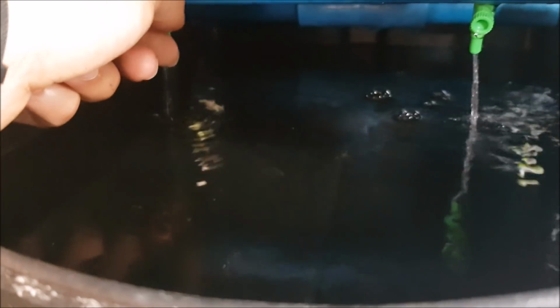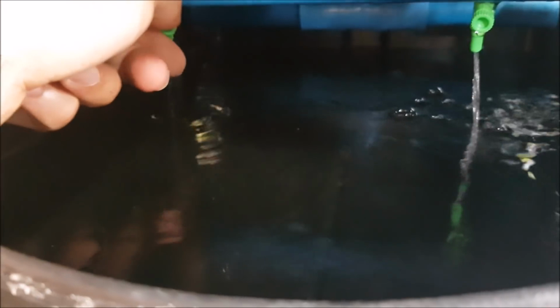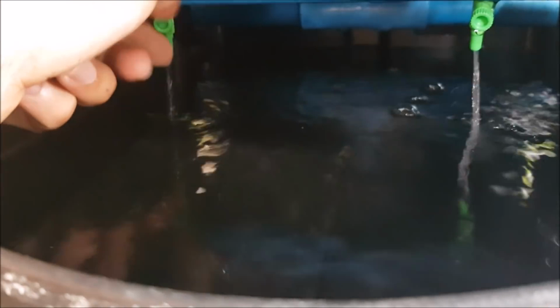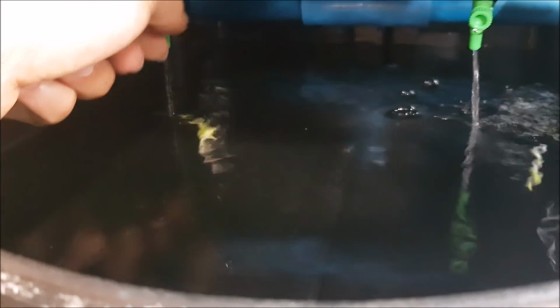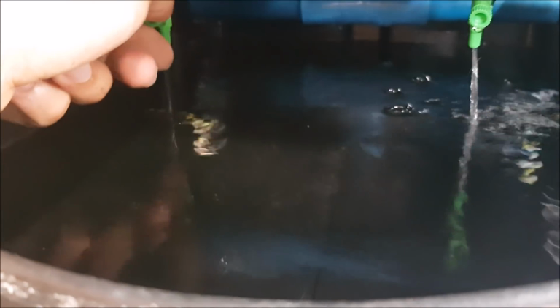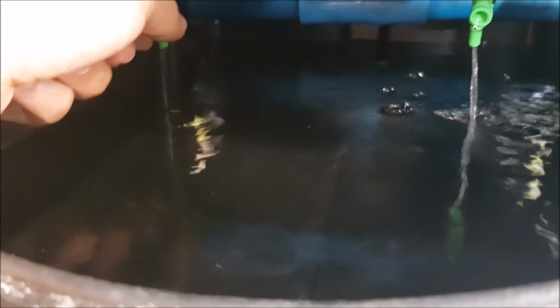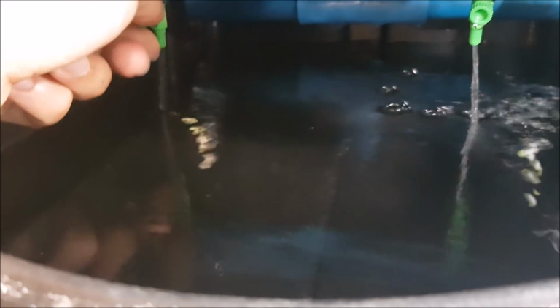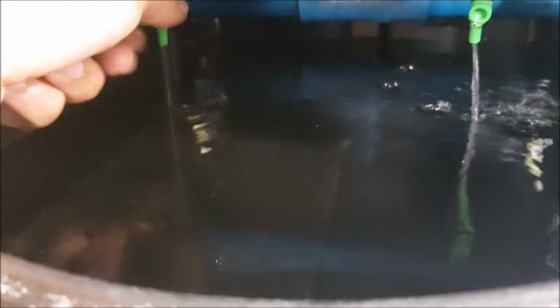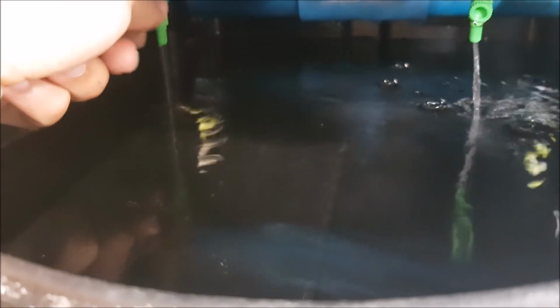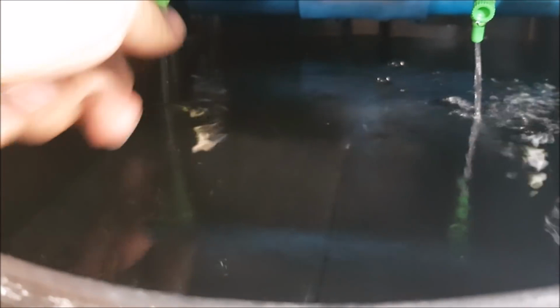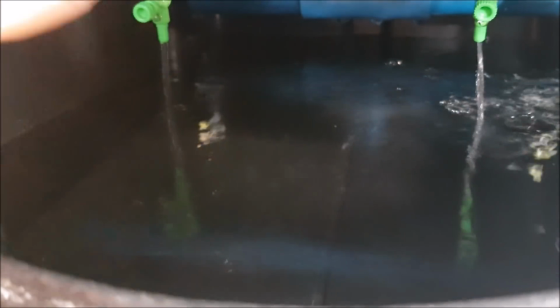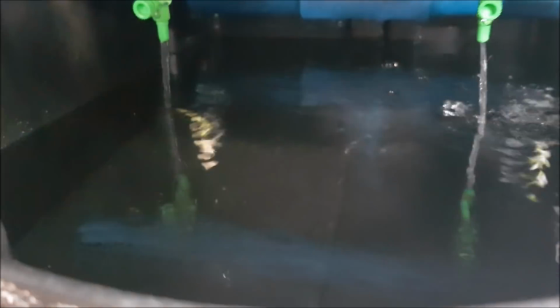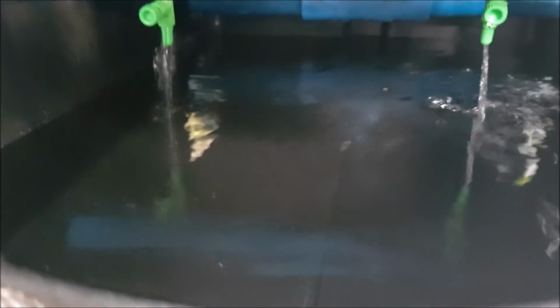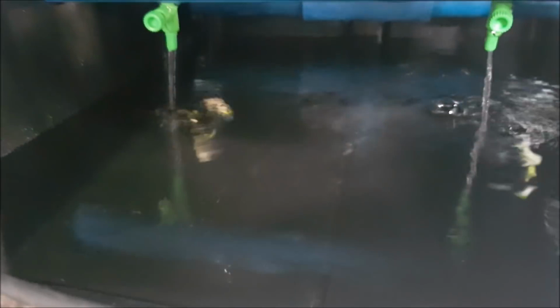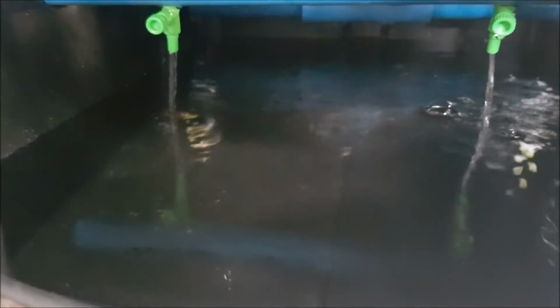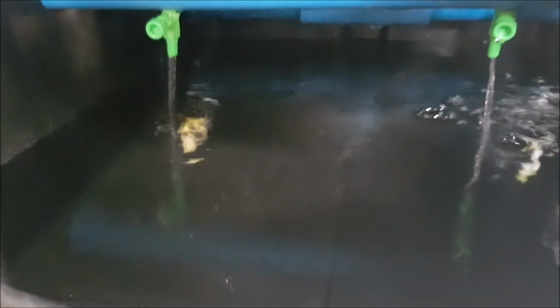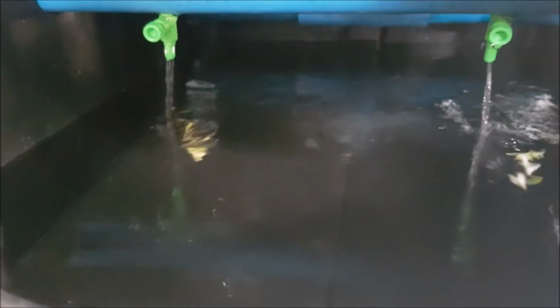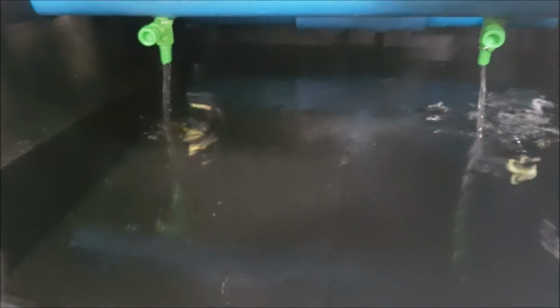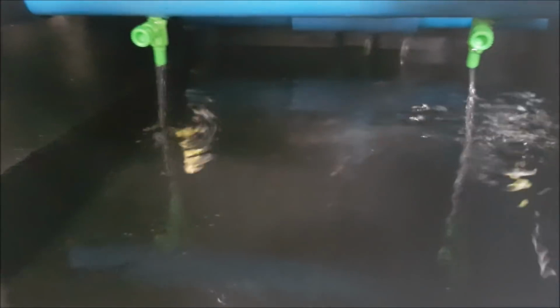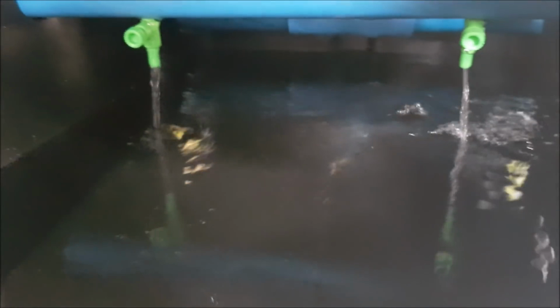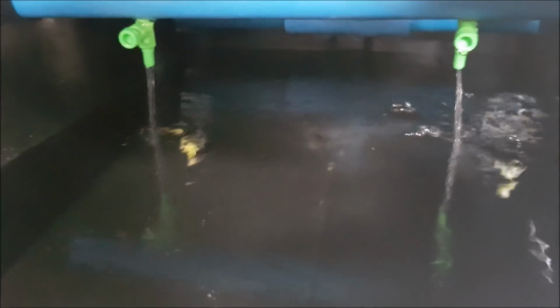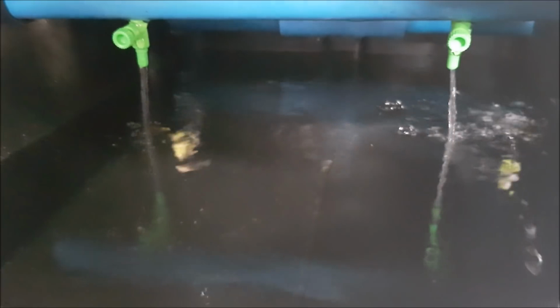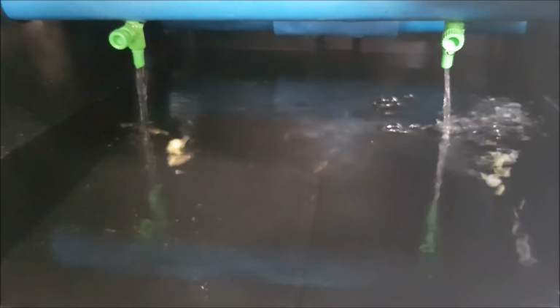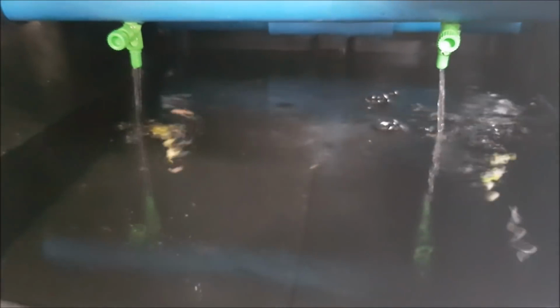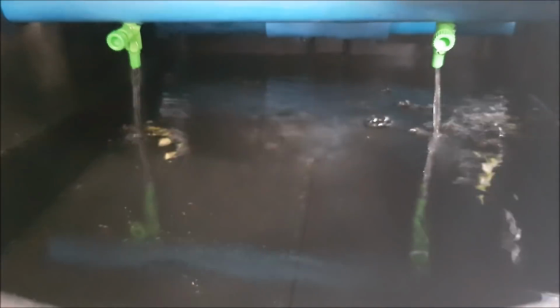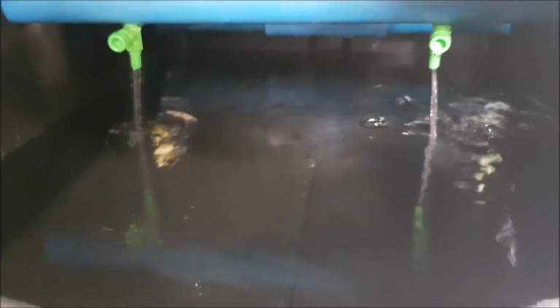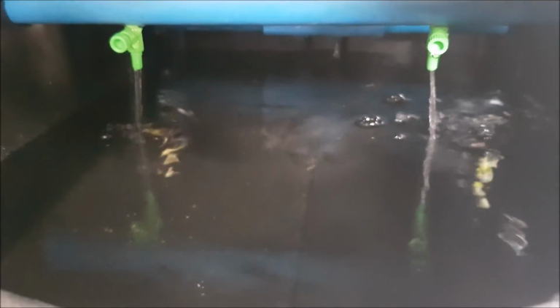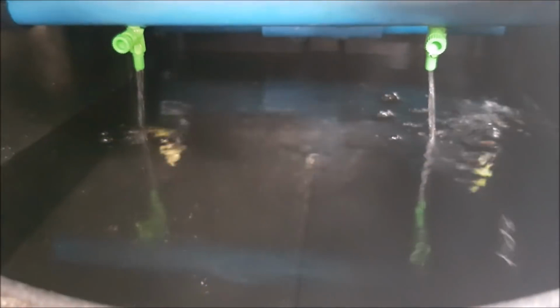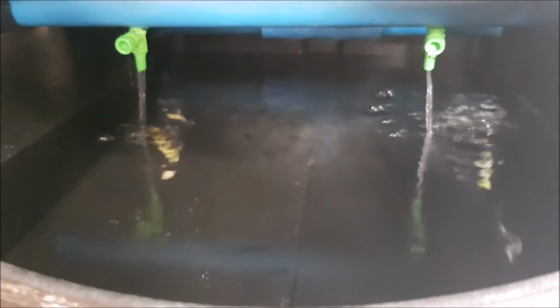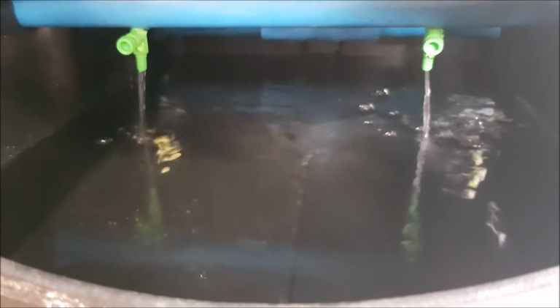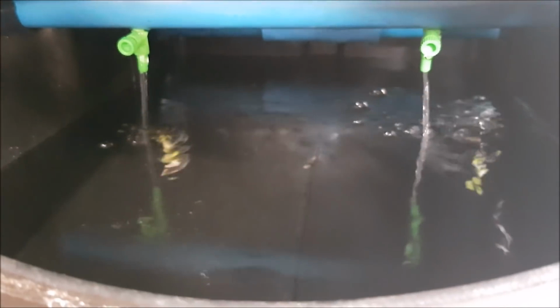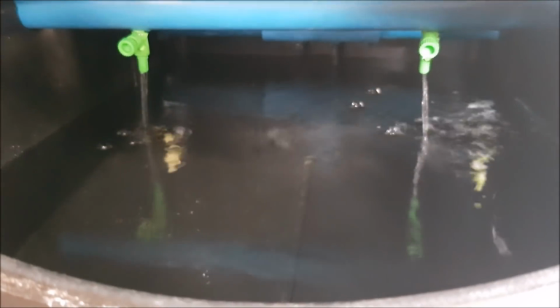Similarly, you could use a nozzle to control the incoming water level. And that's it.